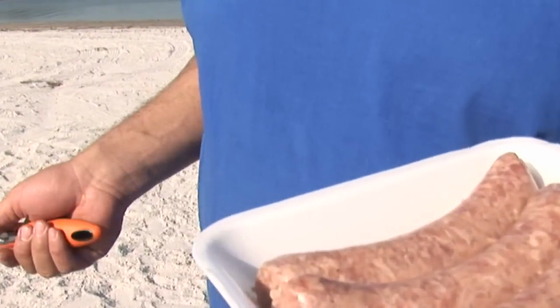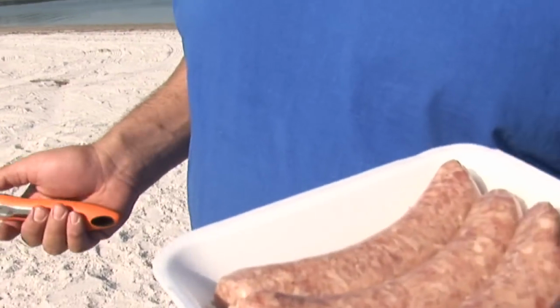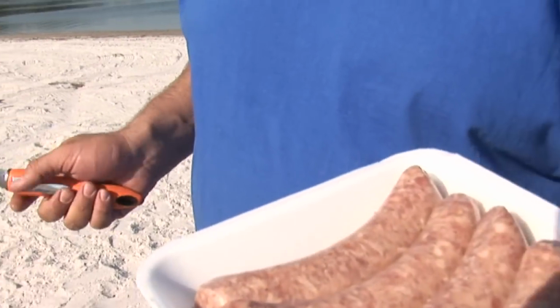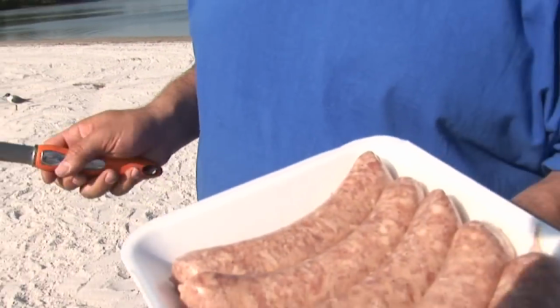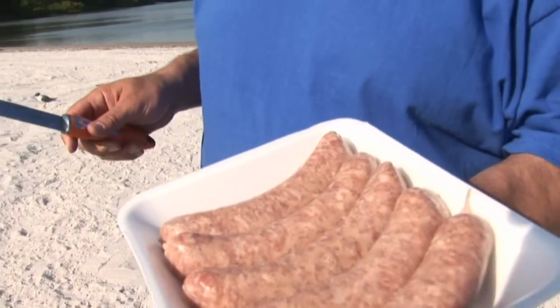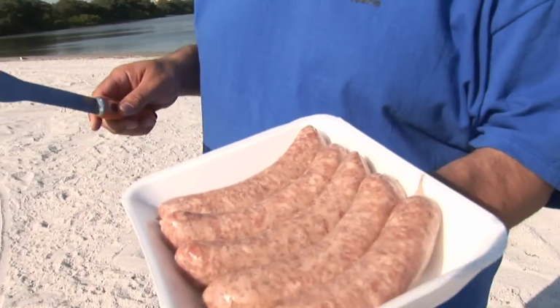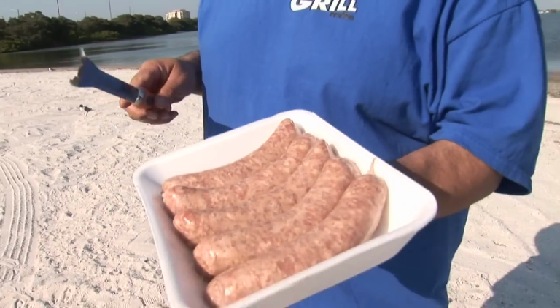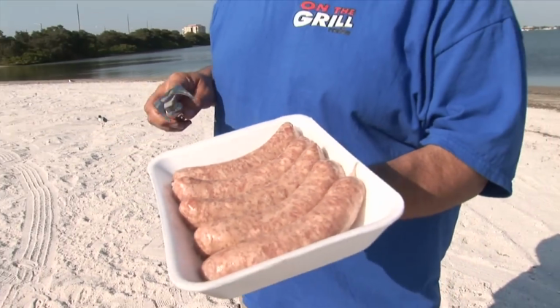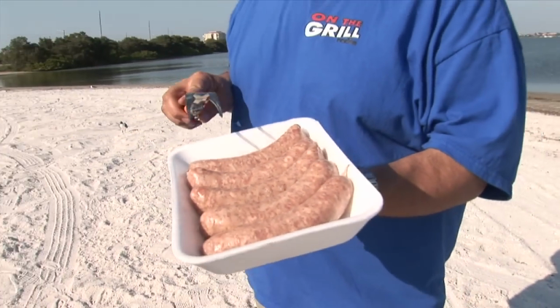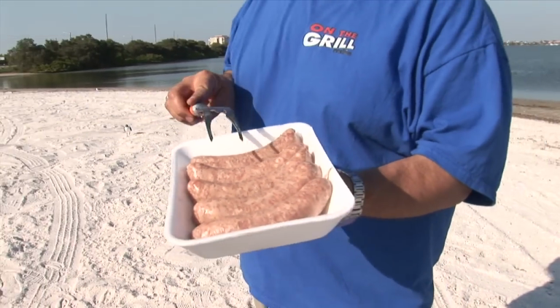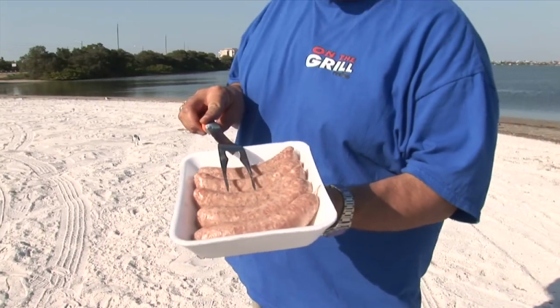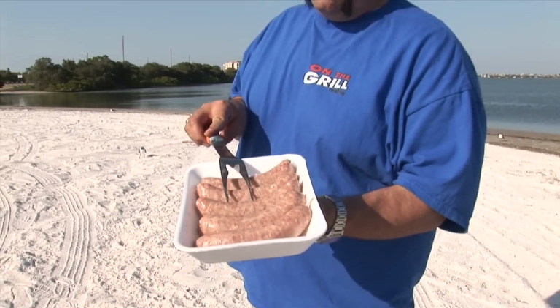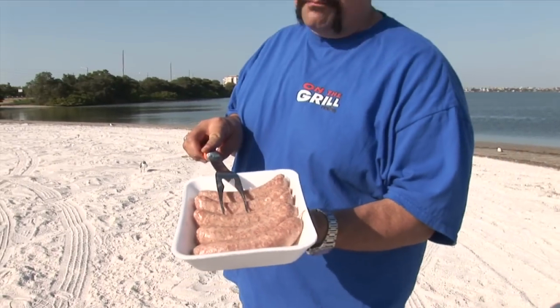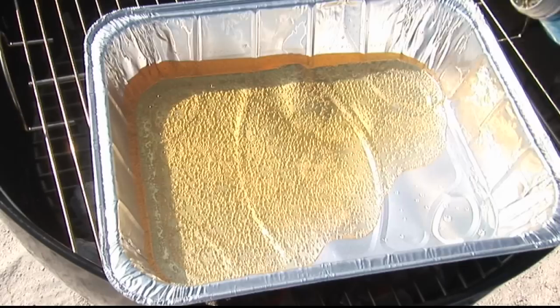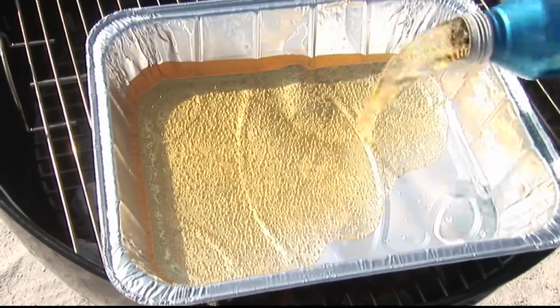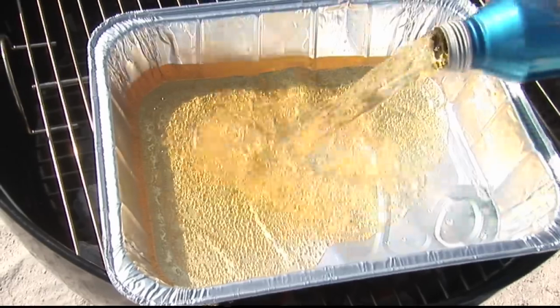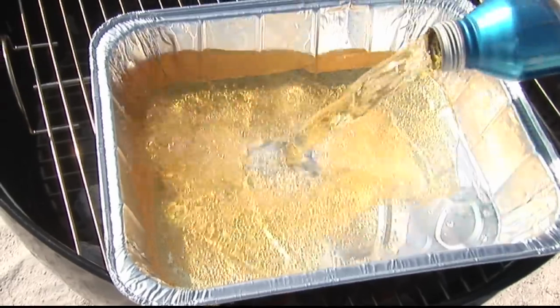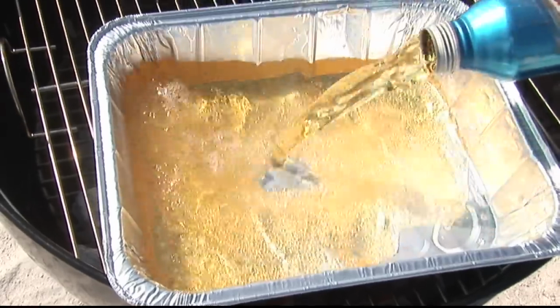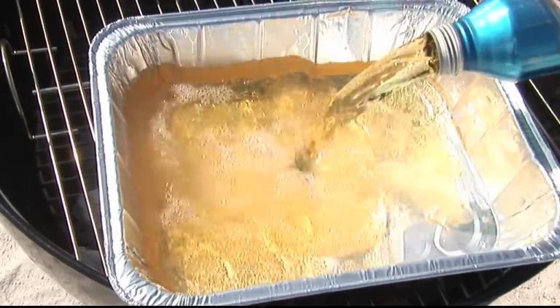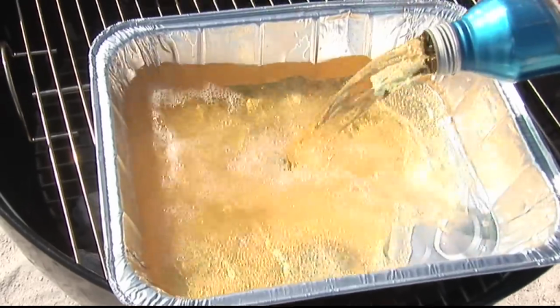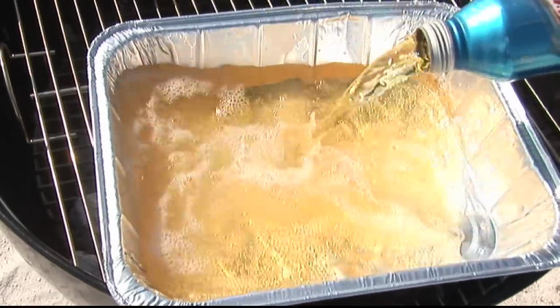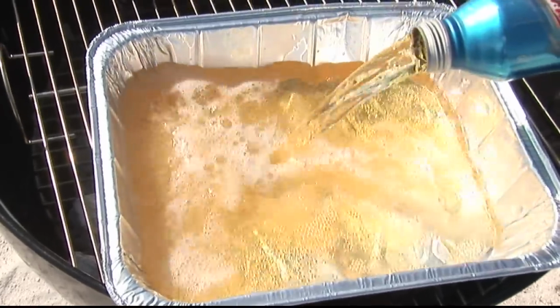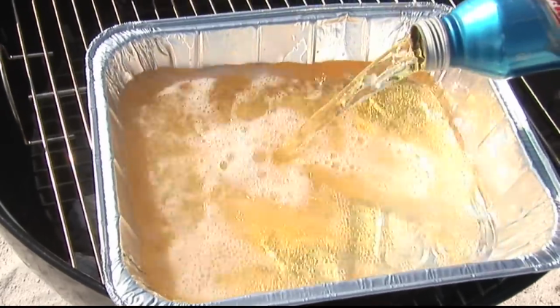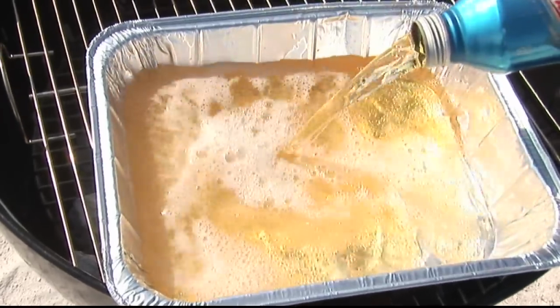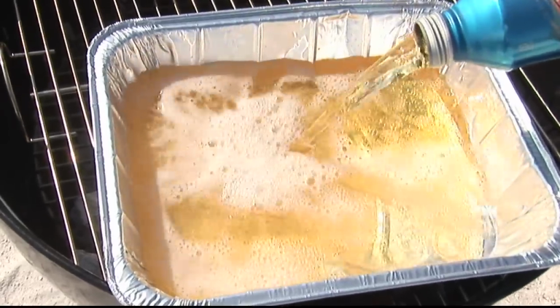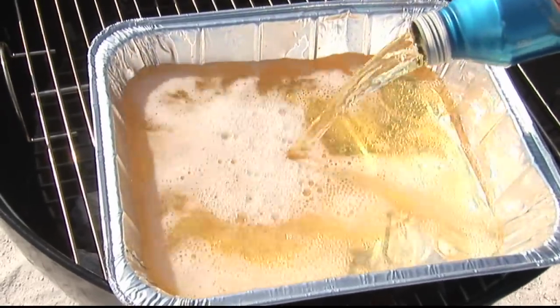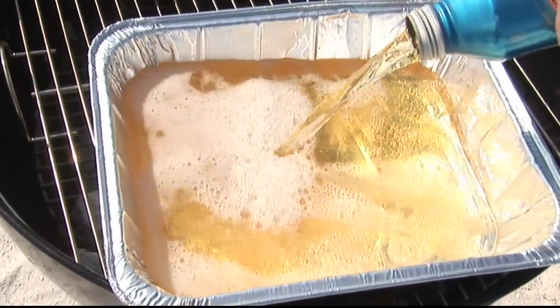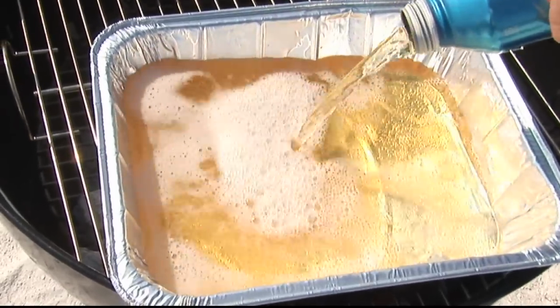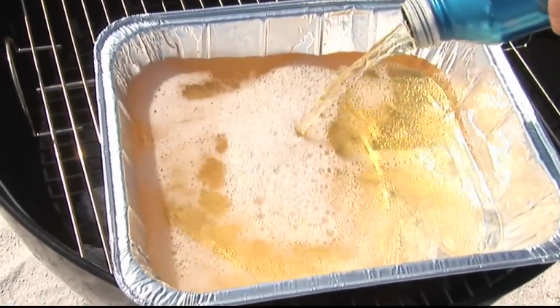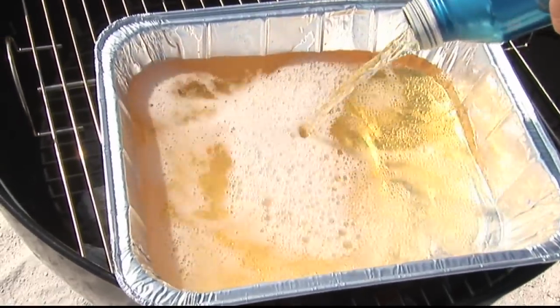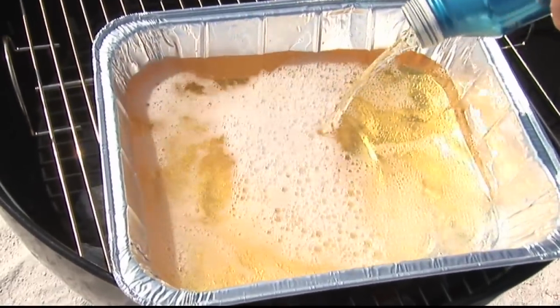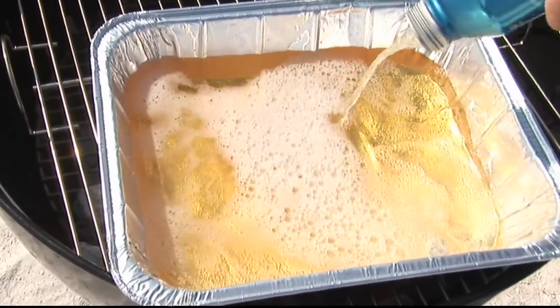To get started you need two ingredients: one, brats; two, beer. That's really about it.